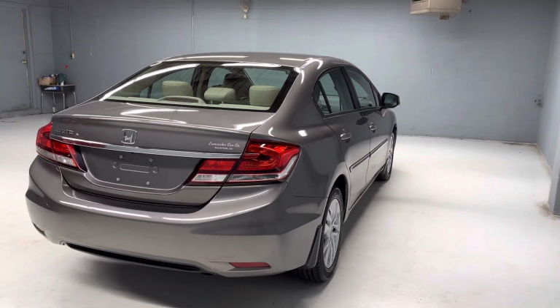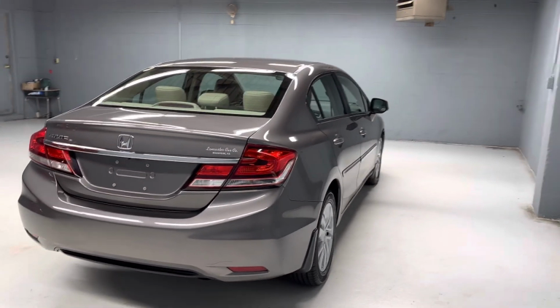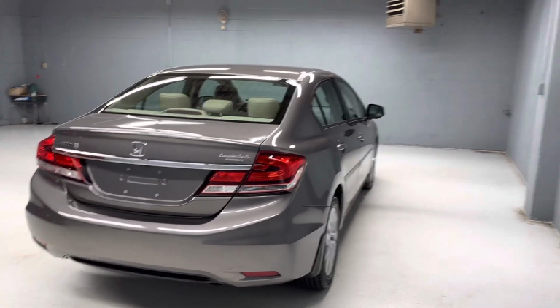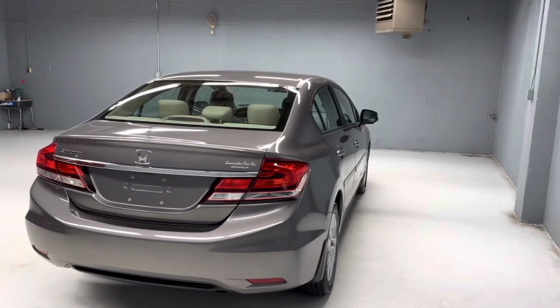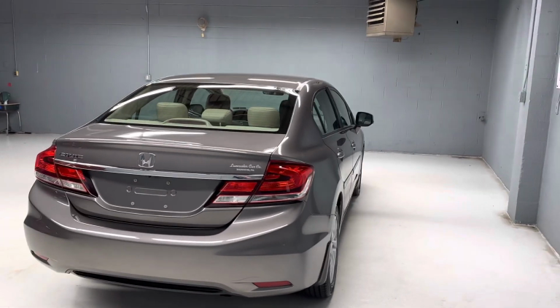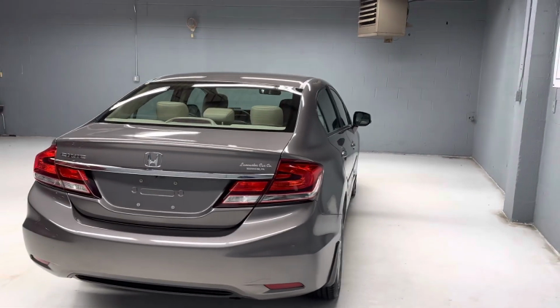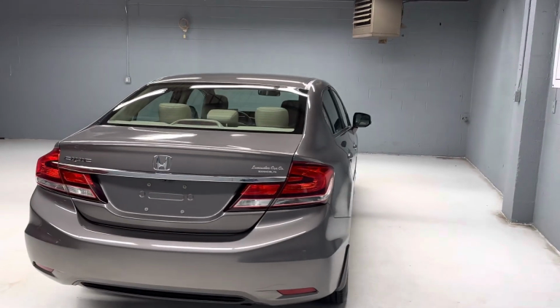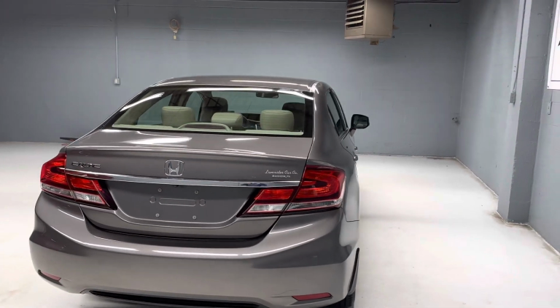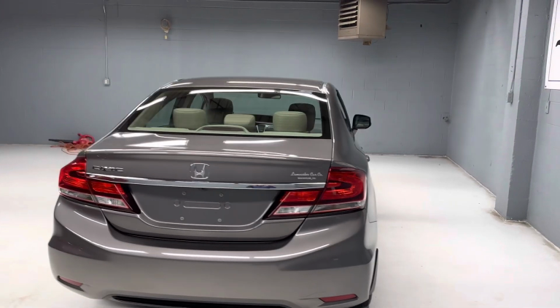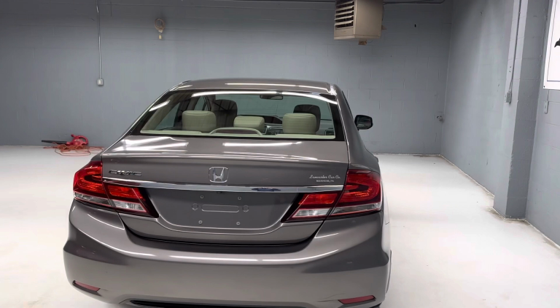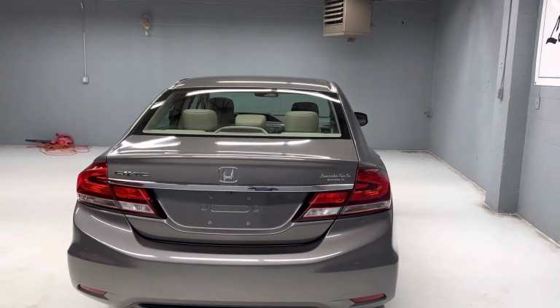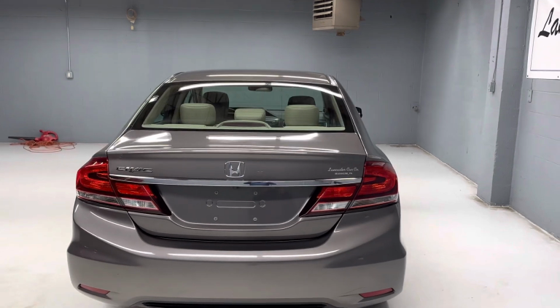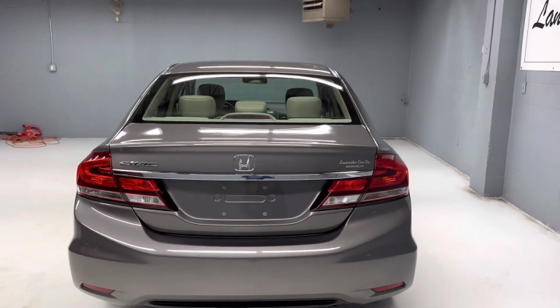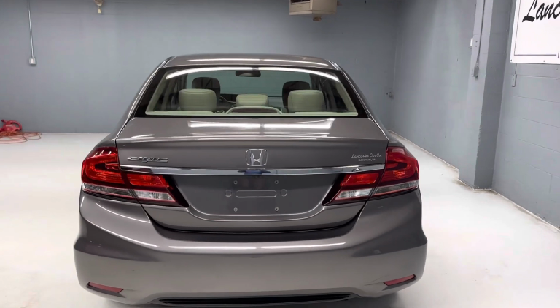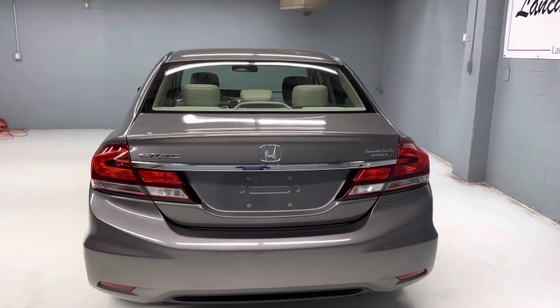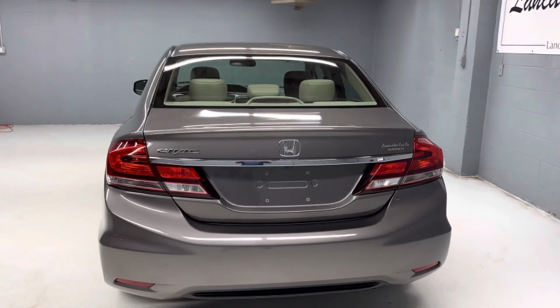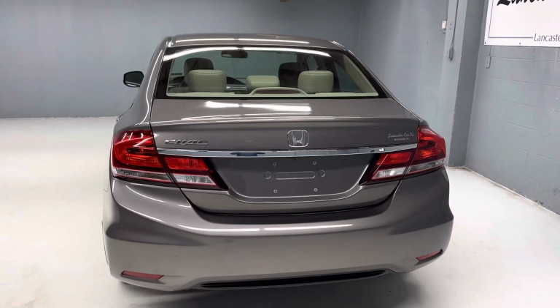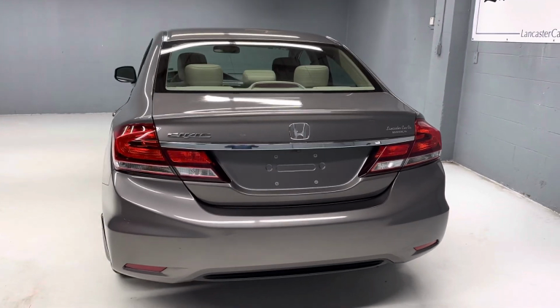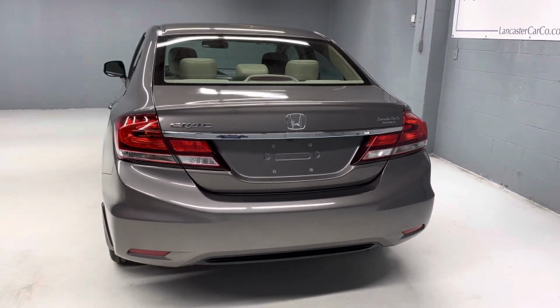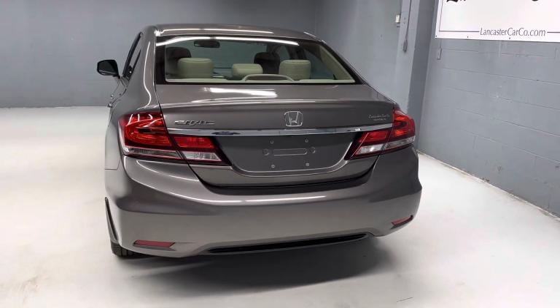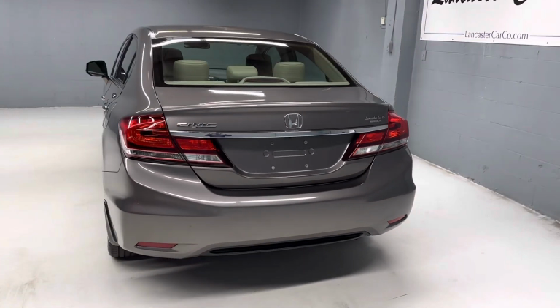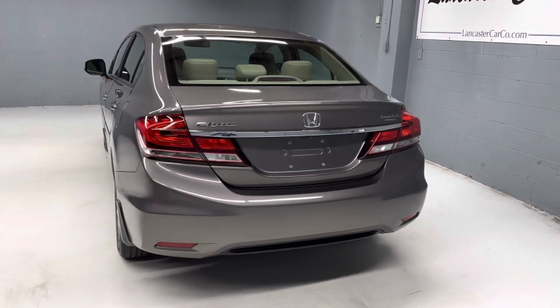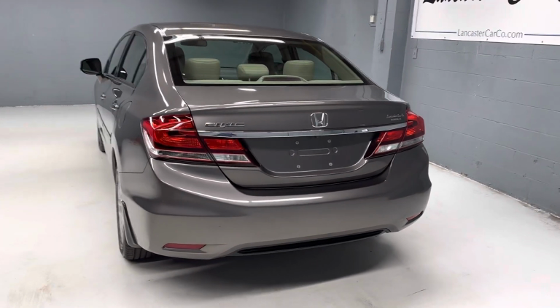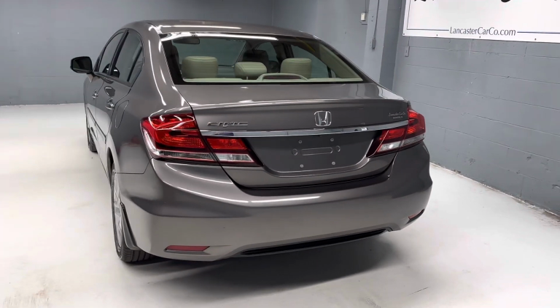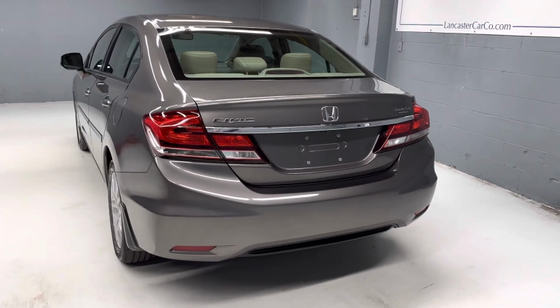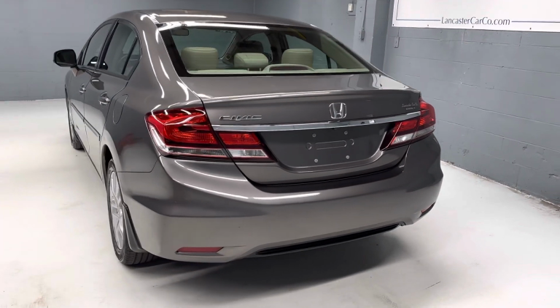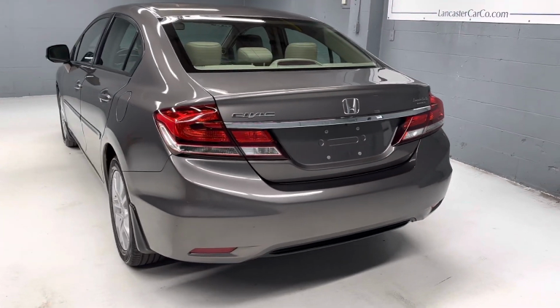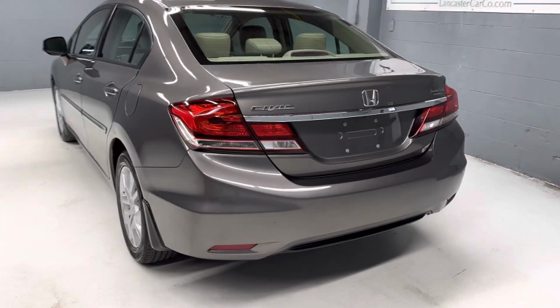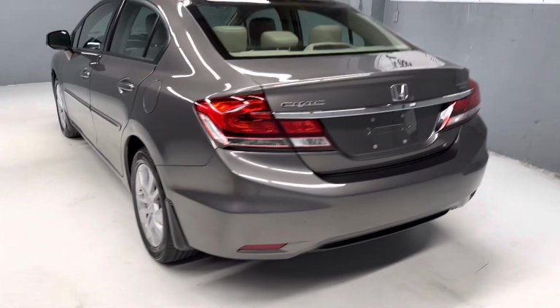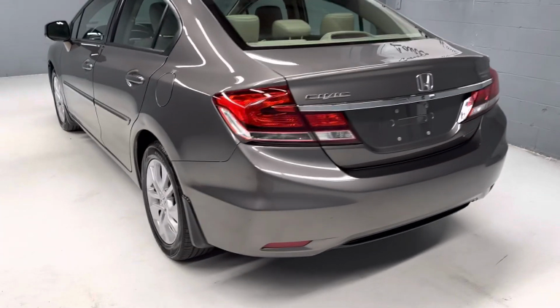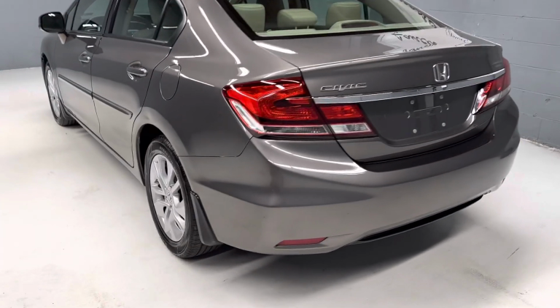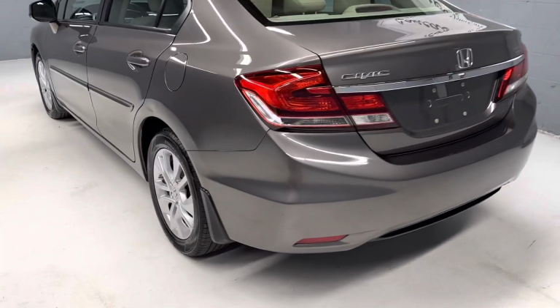Very good gas mileage, and it's real hard to find these Civics with leather and a sunroof. This should be a good one.